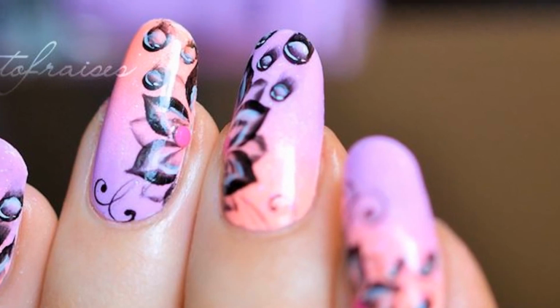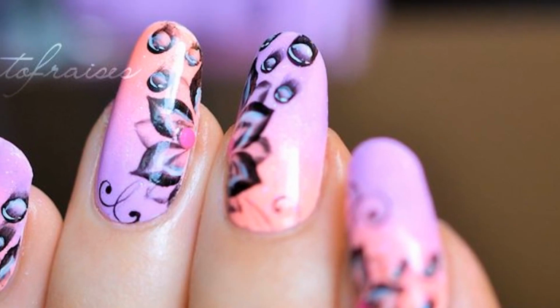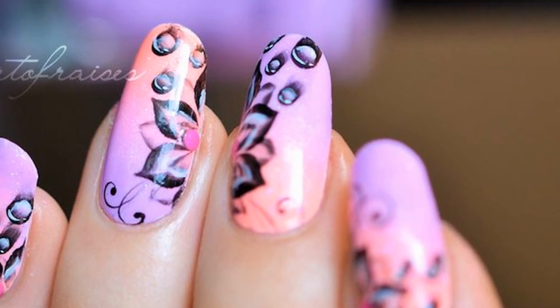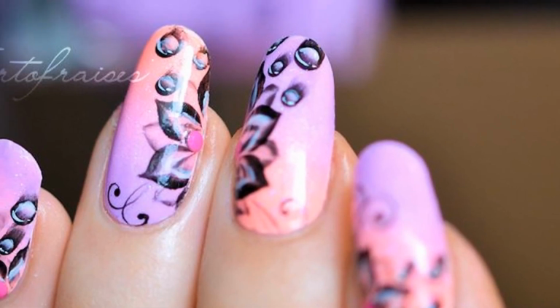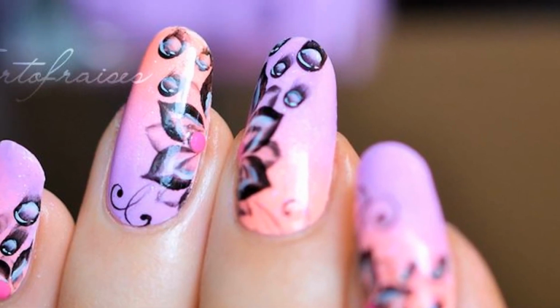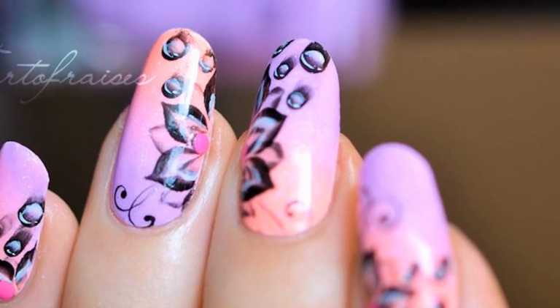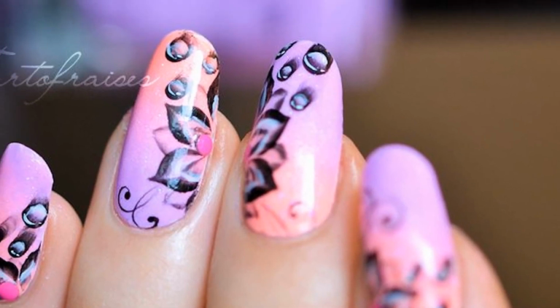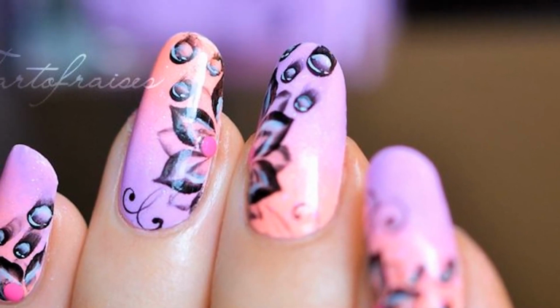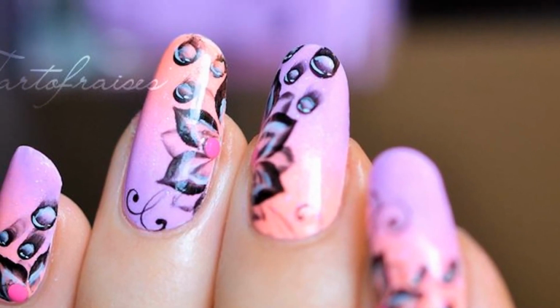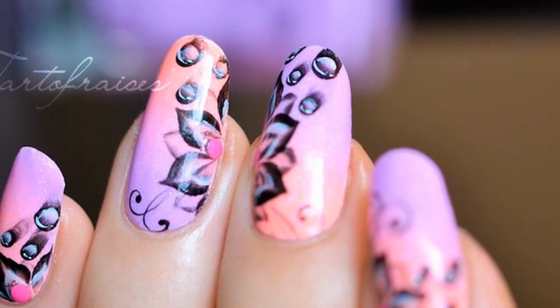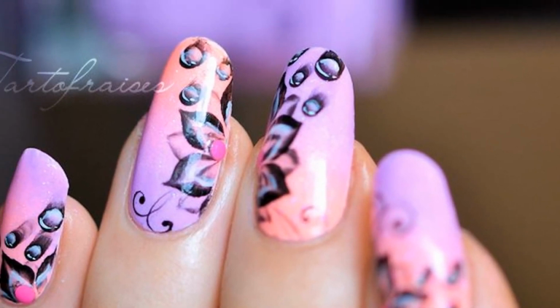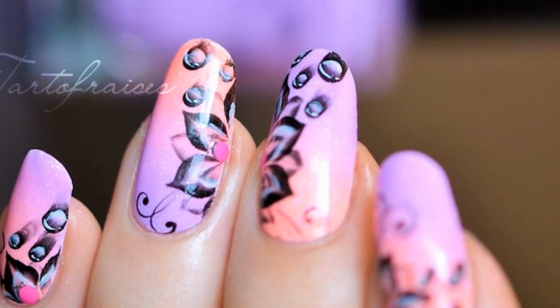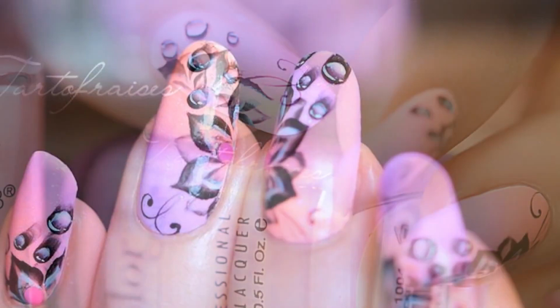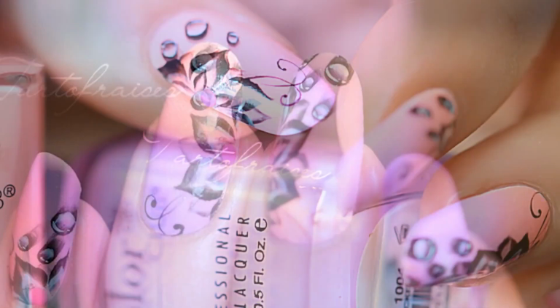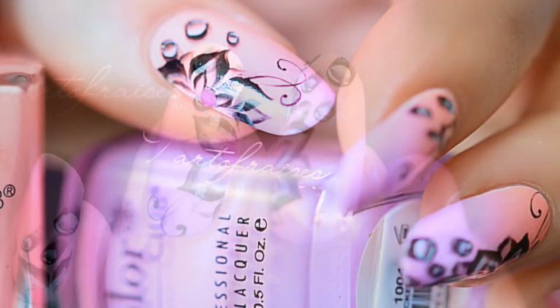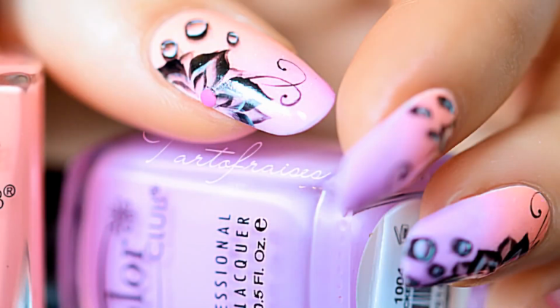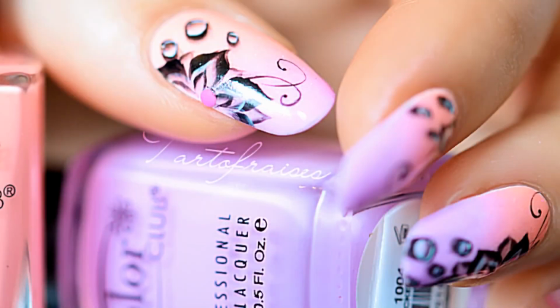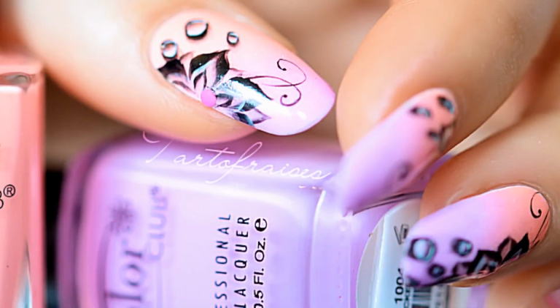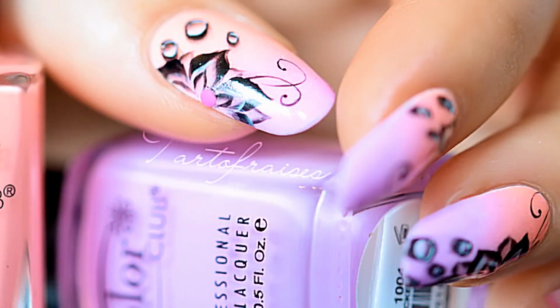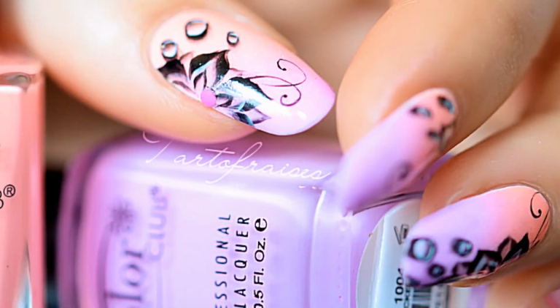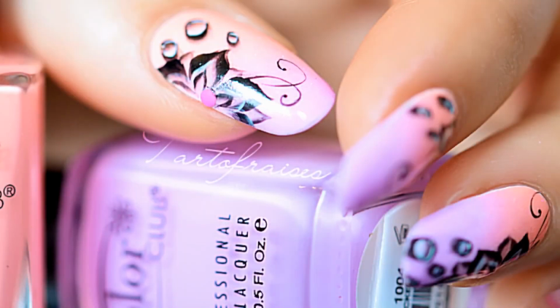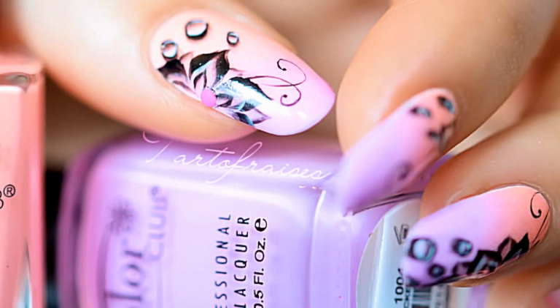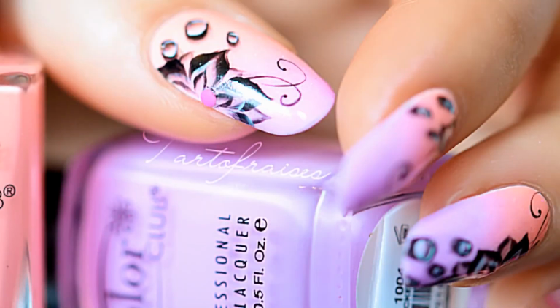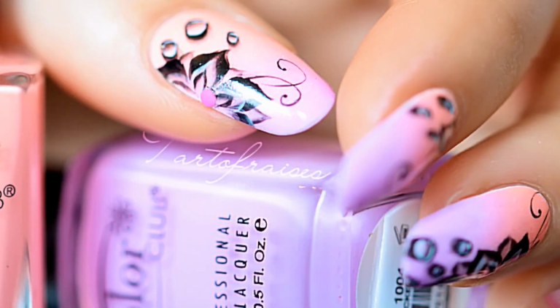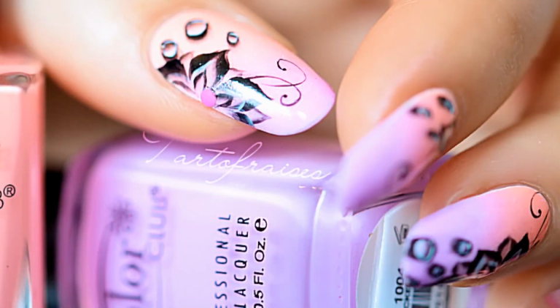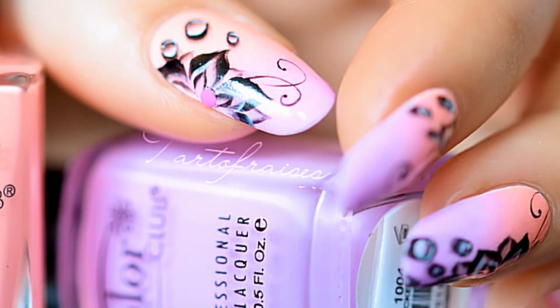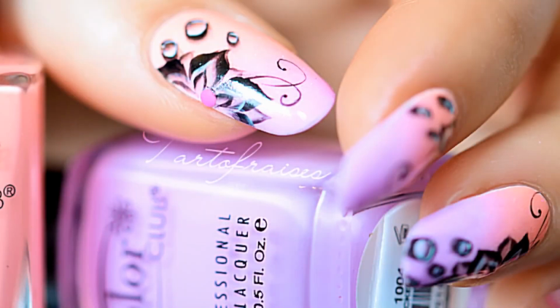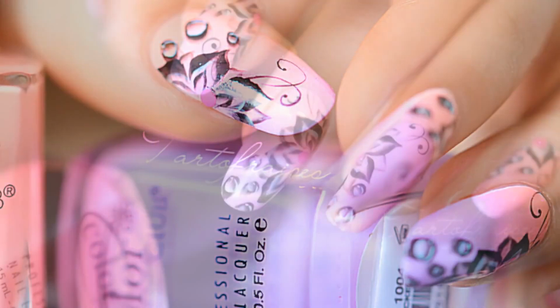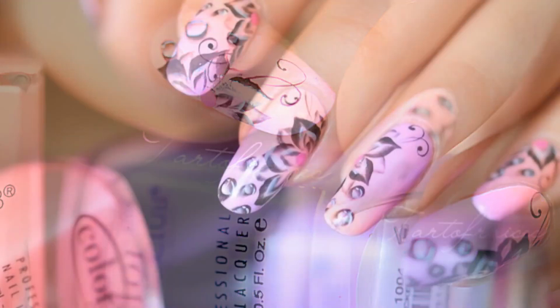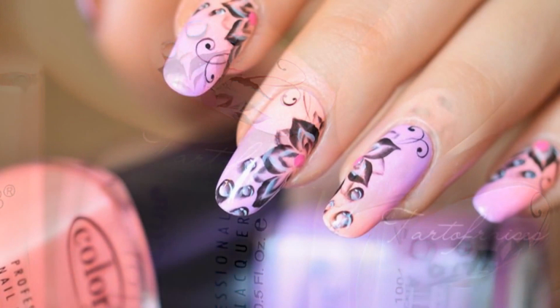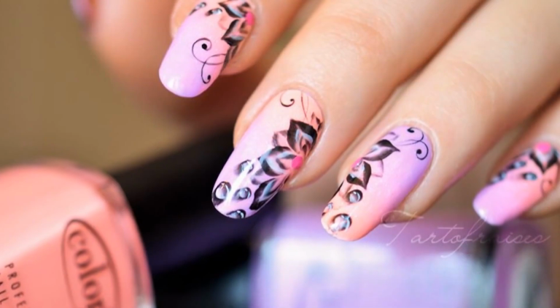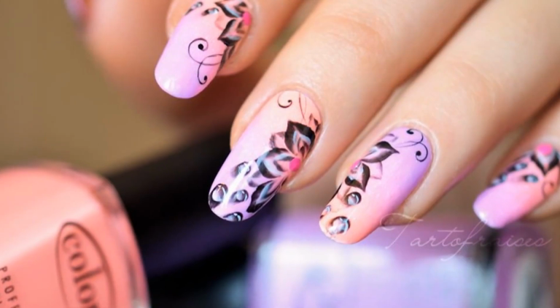Hi! Today I'll show you how to make this one stroke monochrome black nail art that I made for the Cosmoprof Asia.